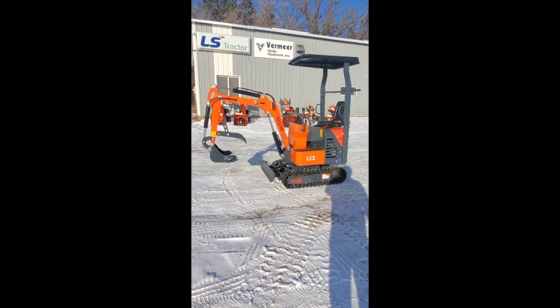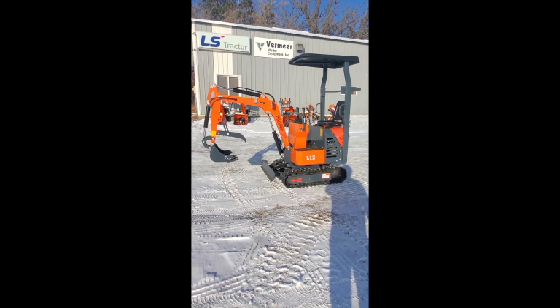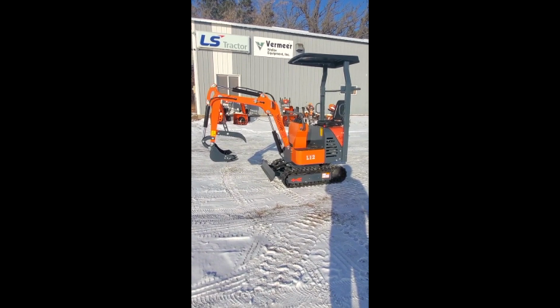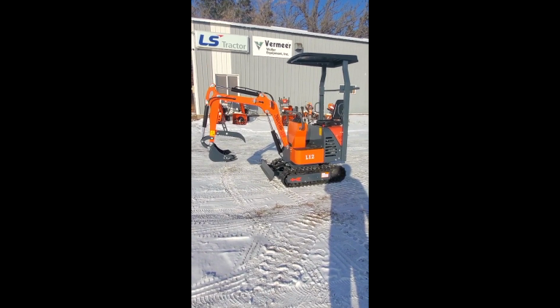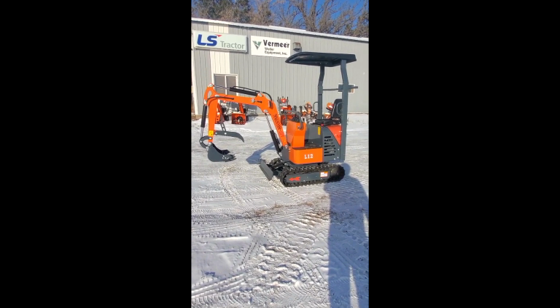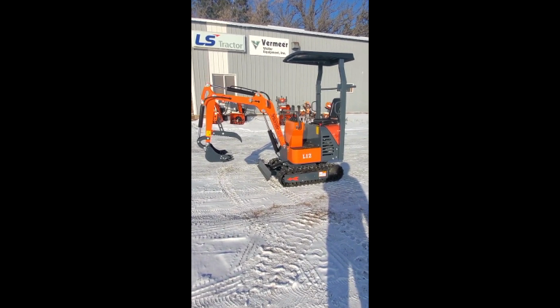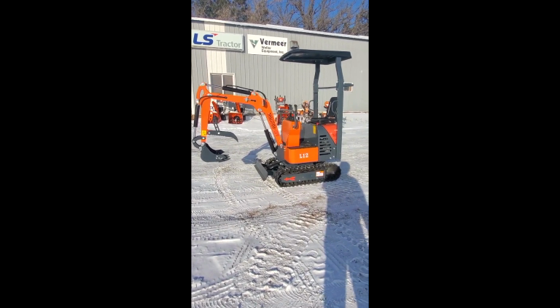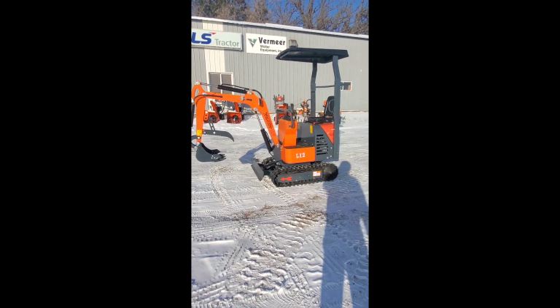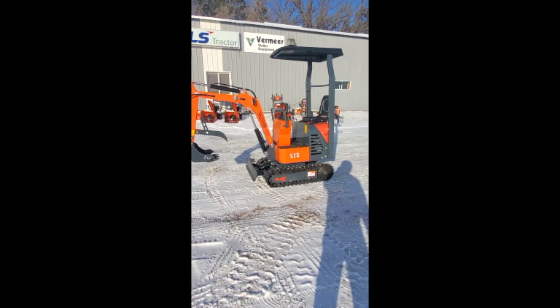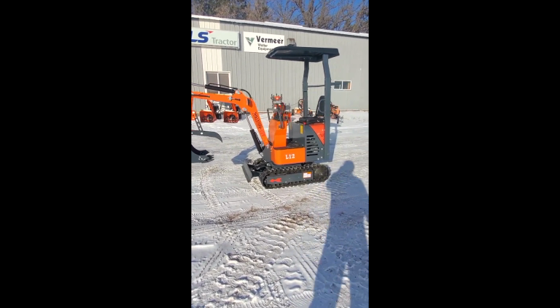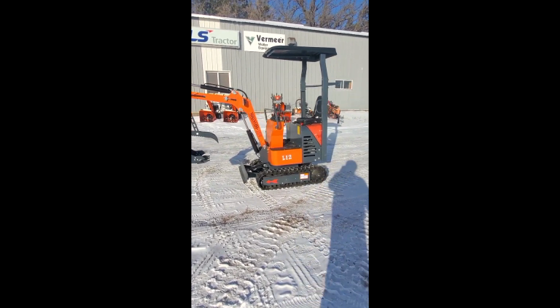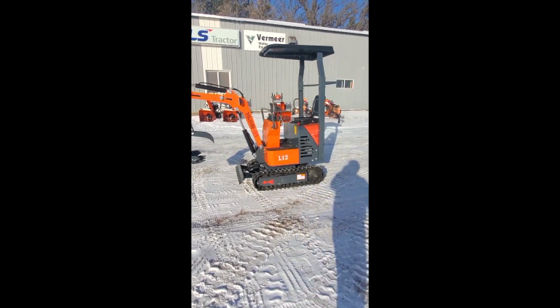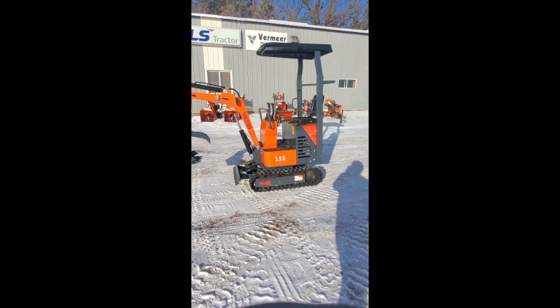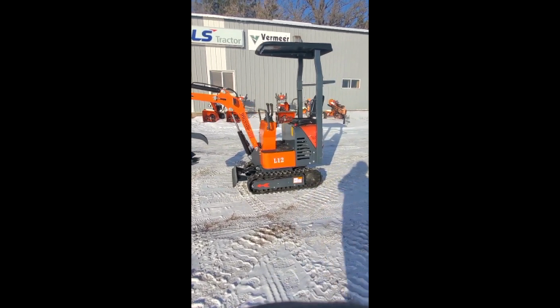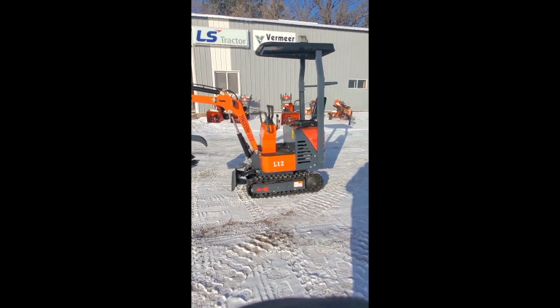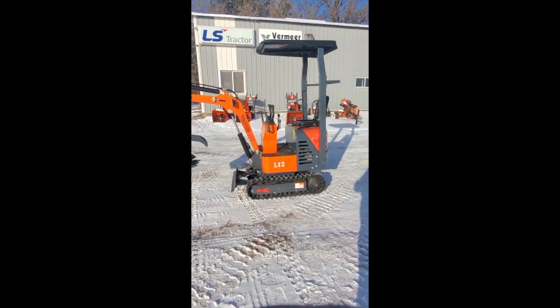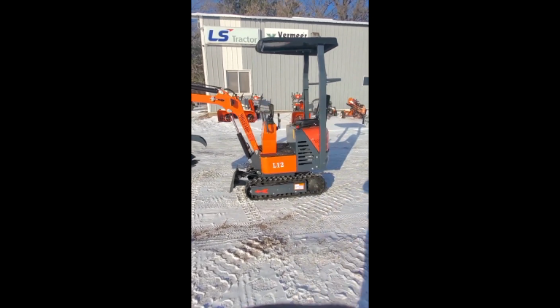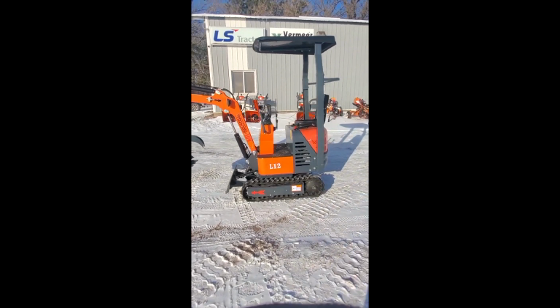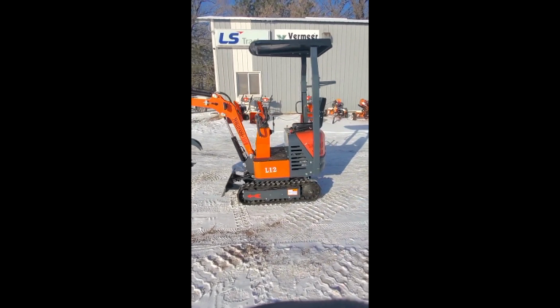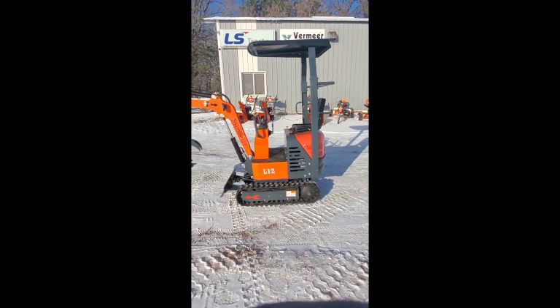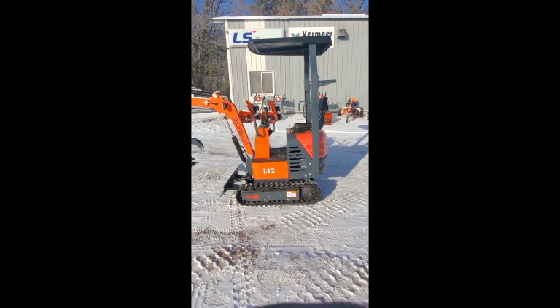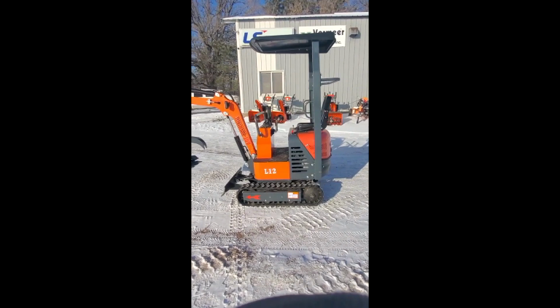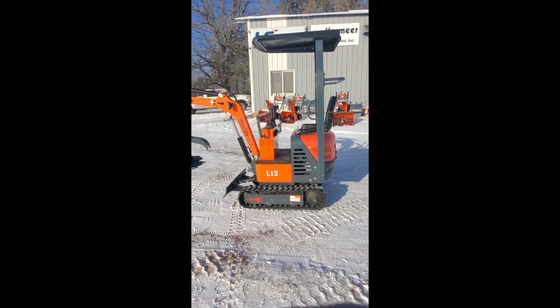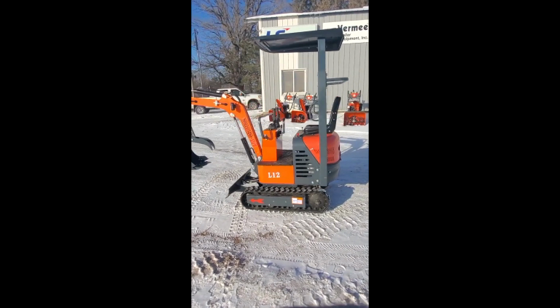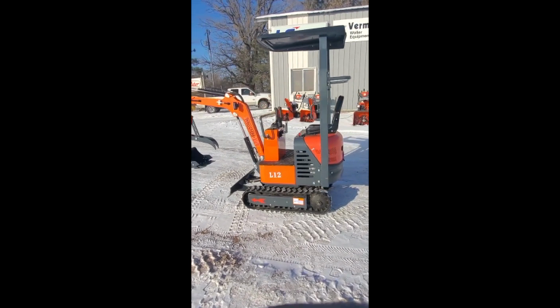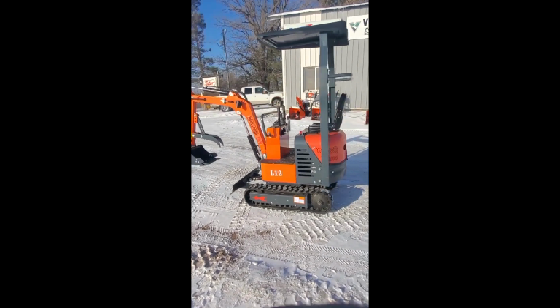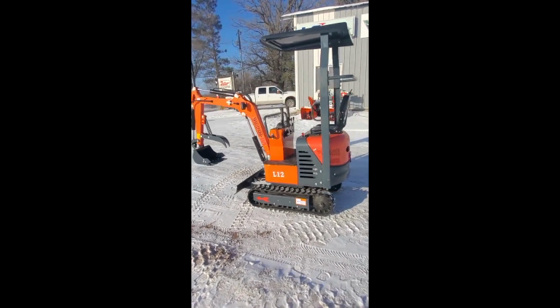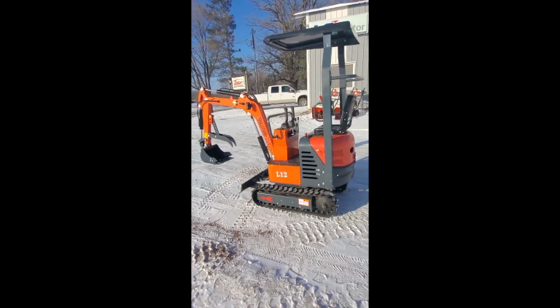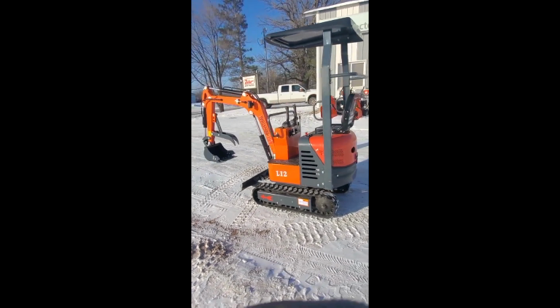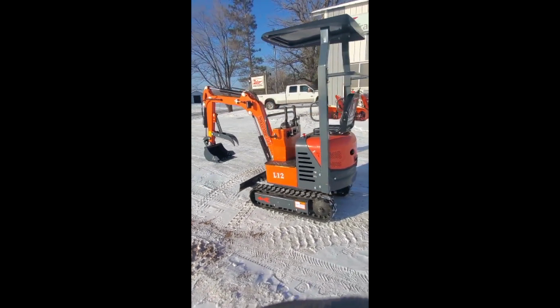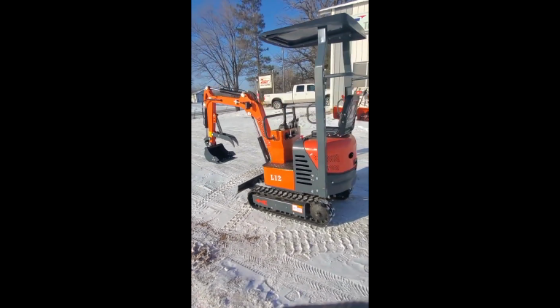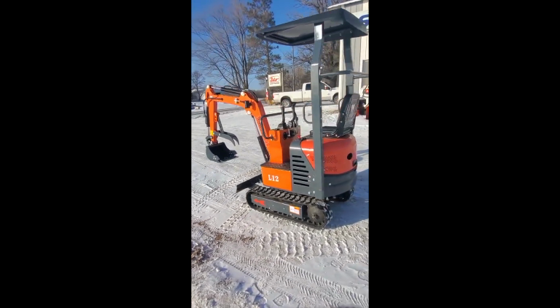This is Josh. Today we're taking a look at an AGT Industrial L12 mini excavator.